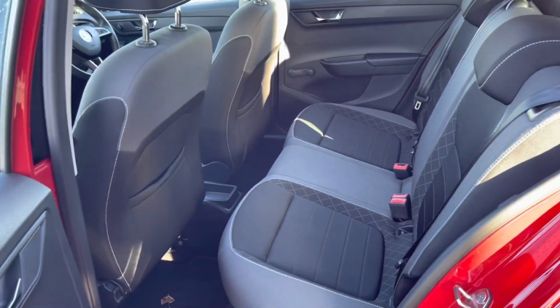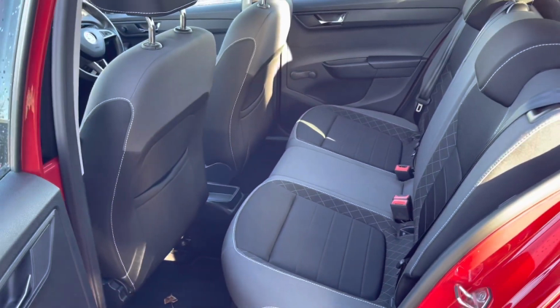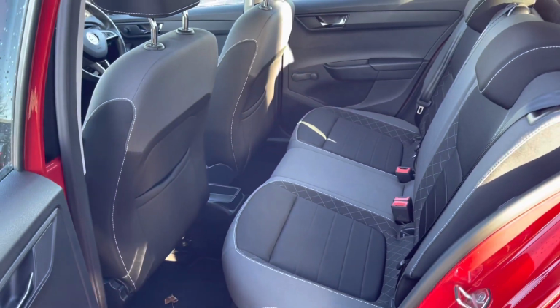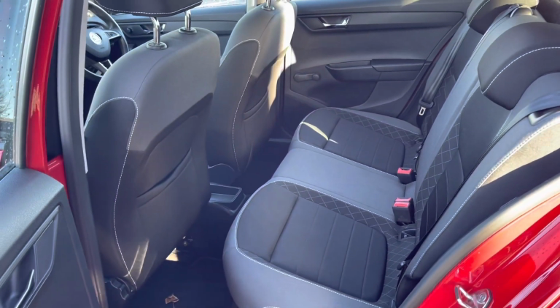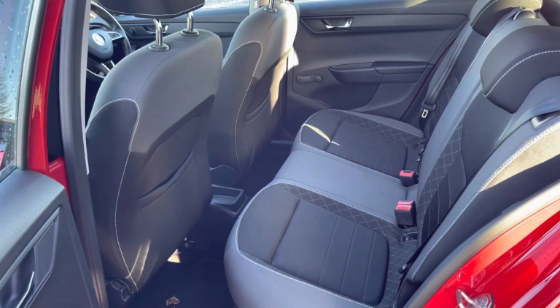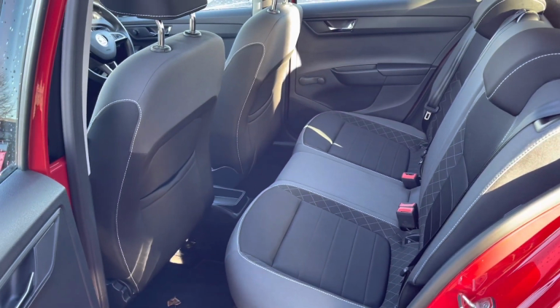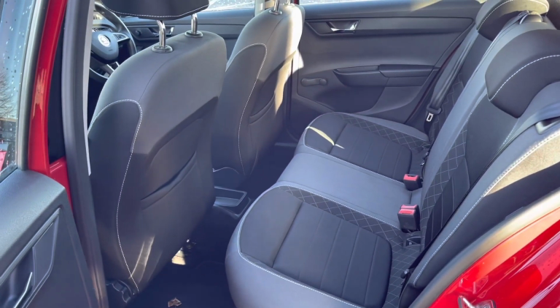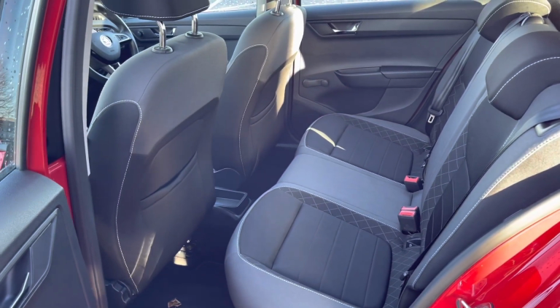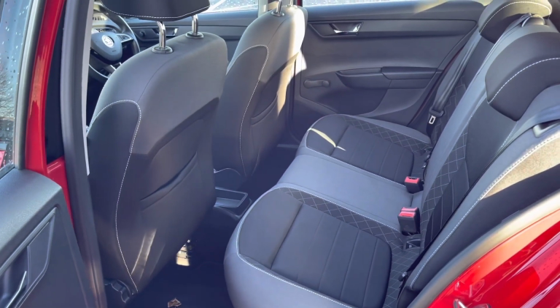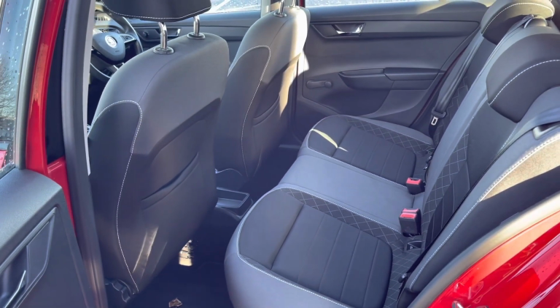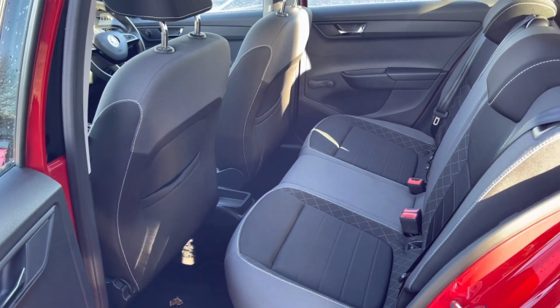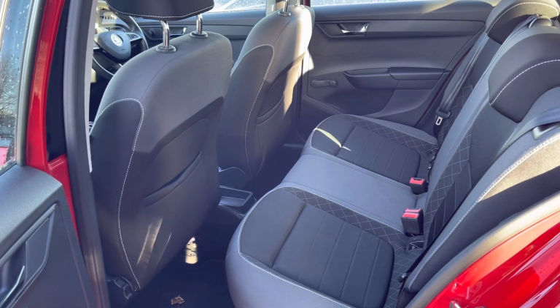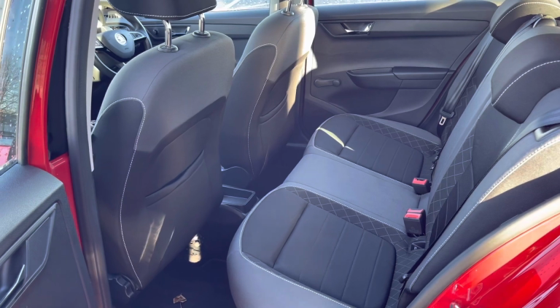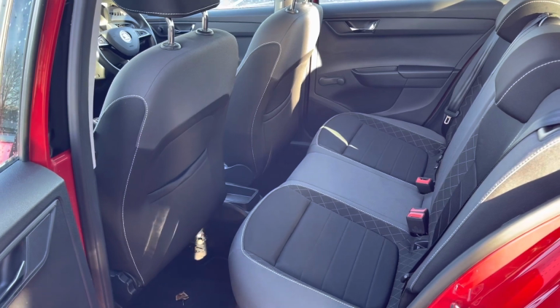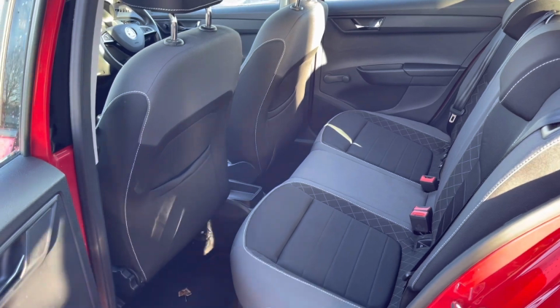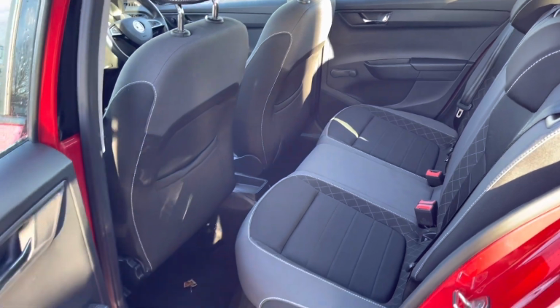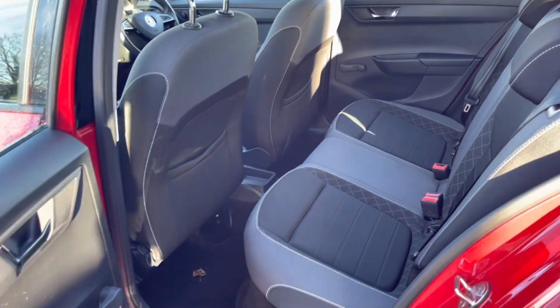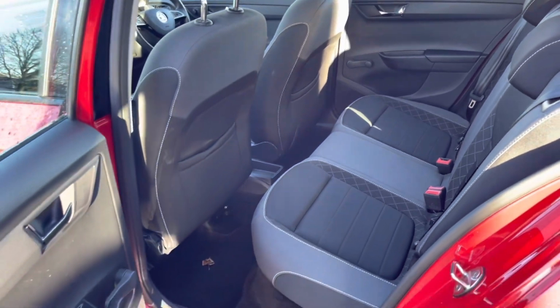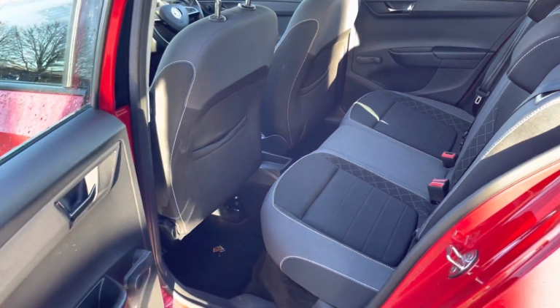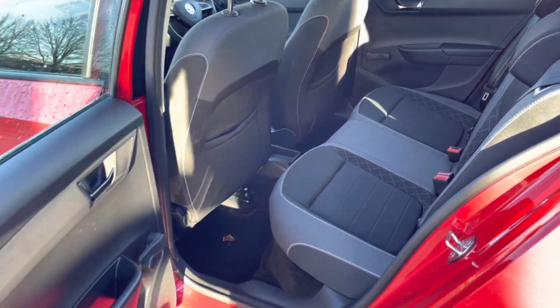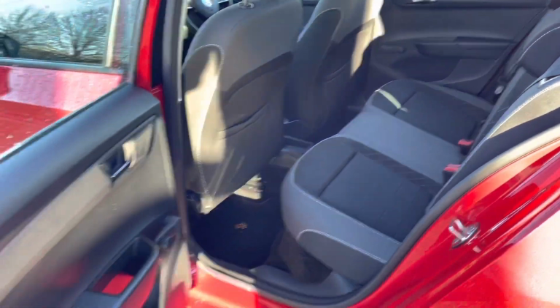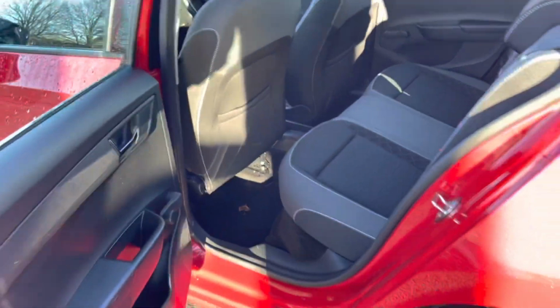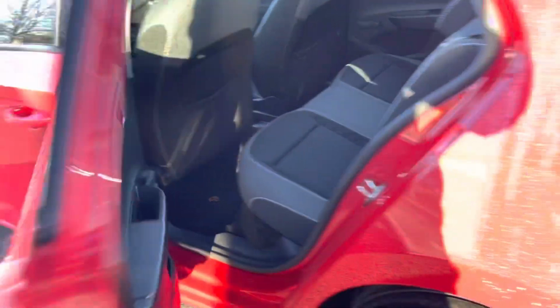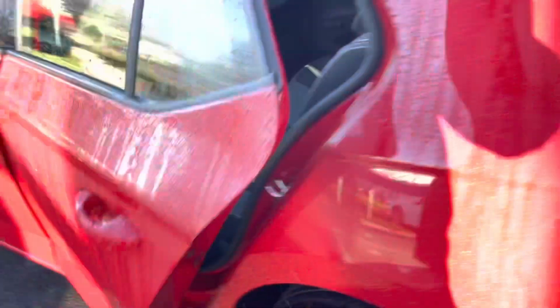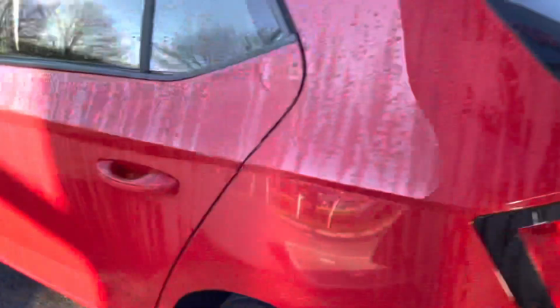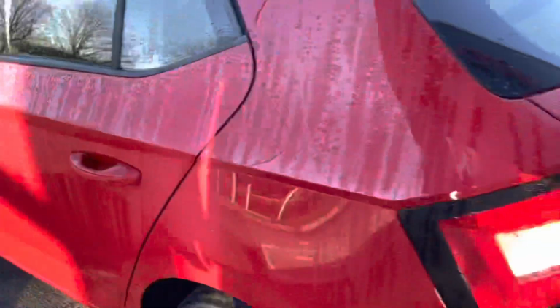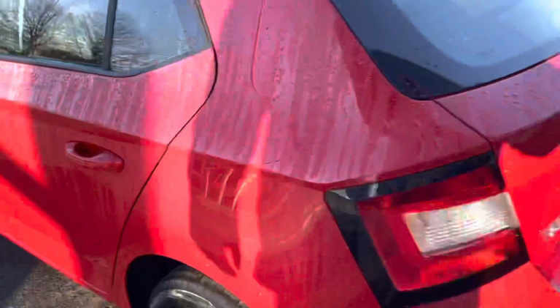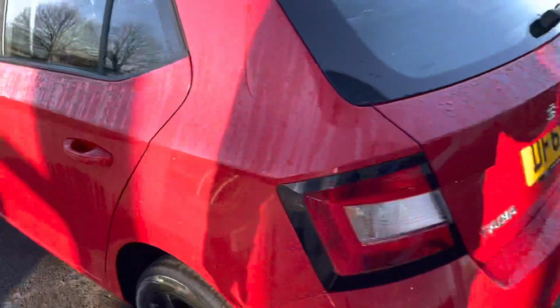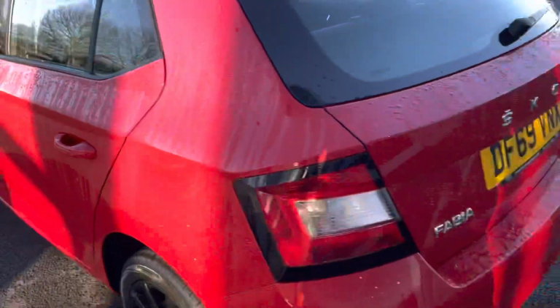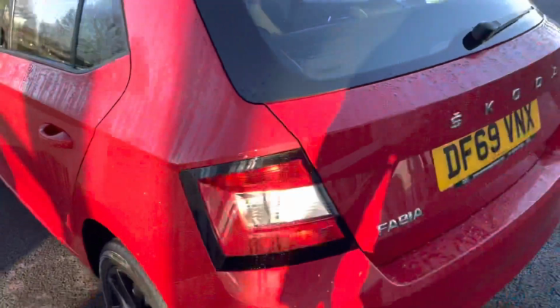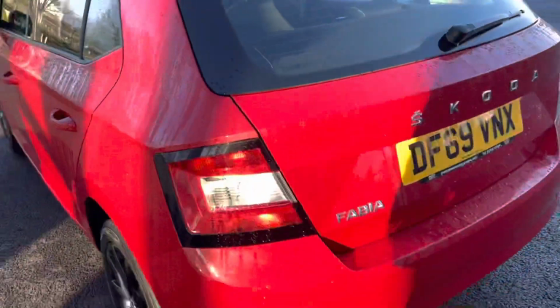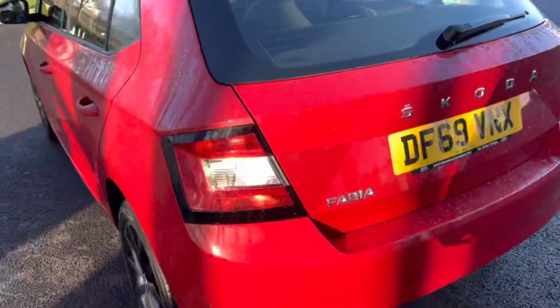Going into the rear, you can see we've got the full cloth upholstery in great condition, two-tone as well with the white stitching which really does look very nice.